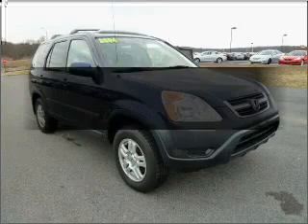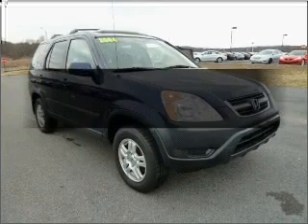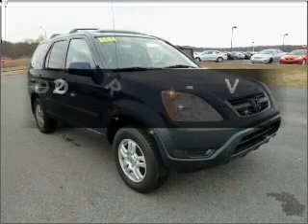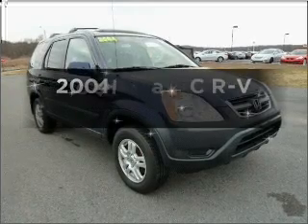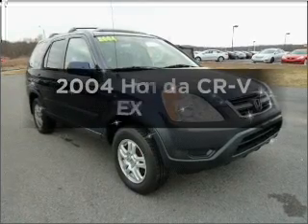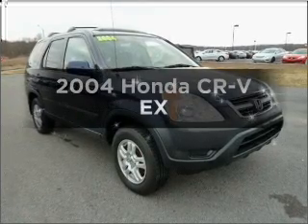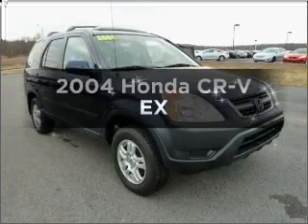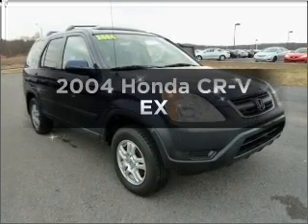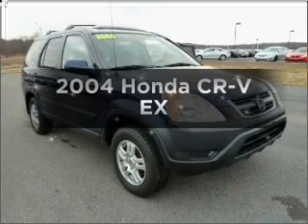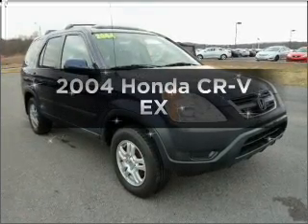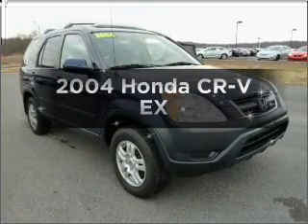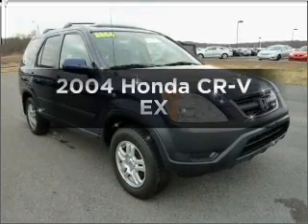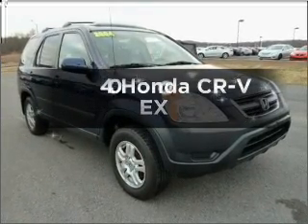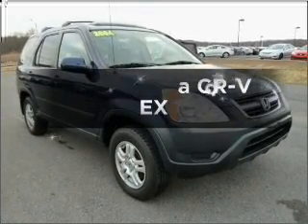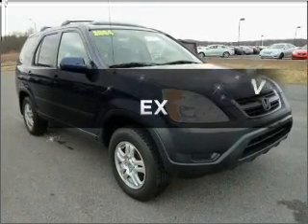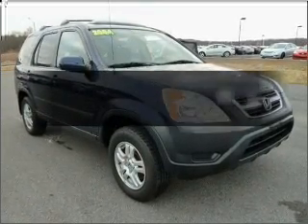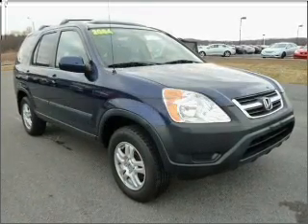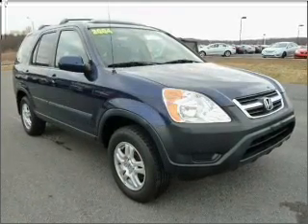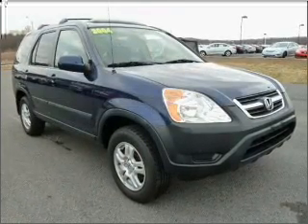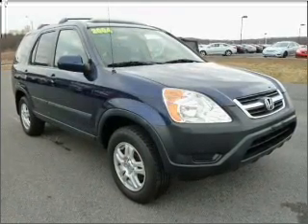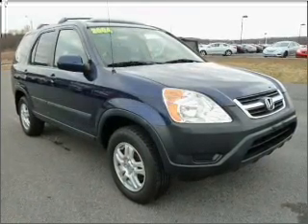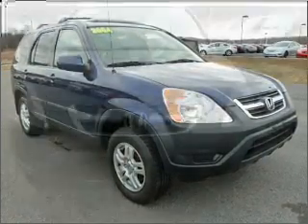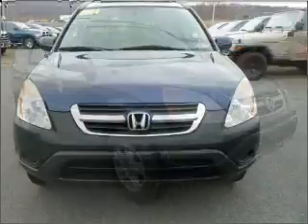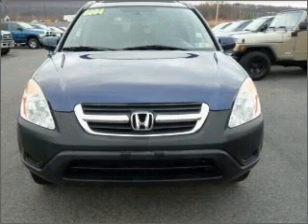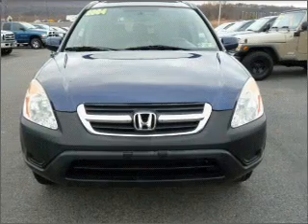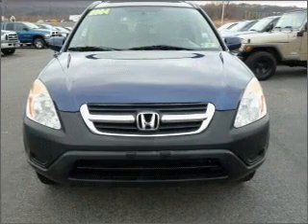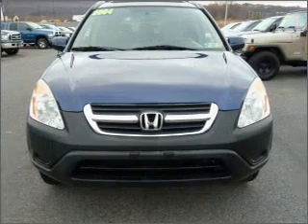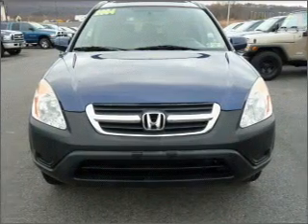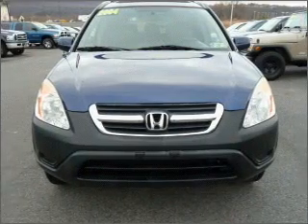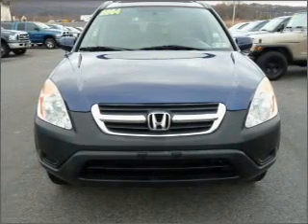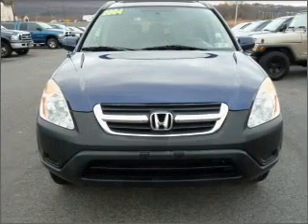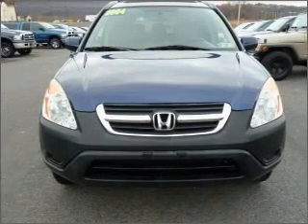Imagine yourself in this 2004 Honda CR-V. If you're looking for a first-rate auto, this one could be yours today.